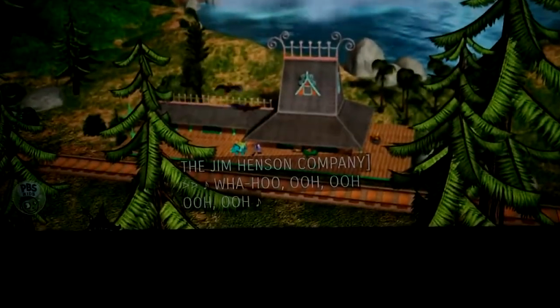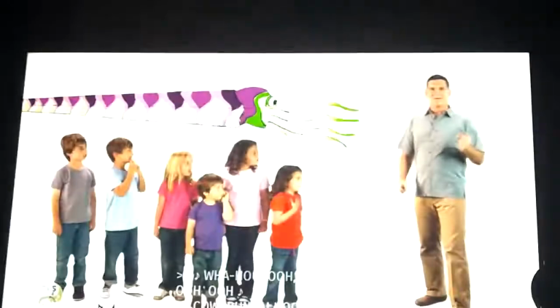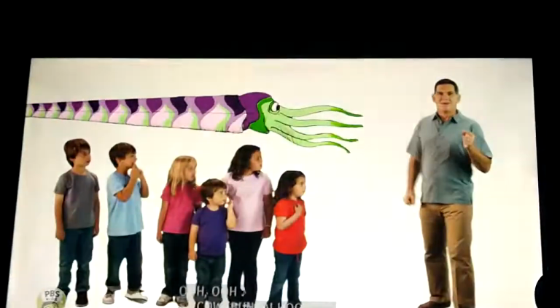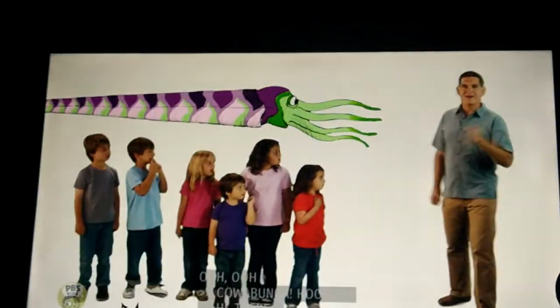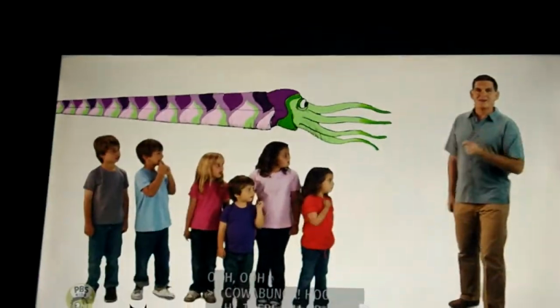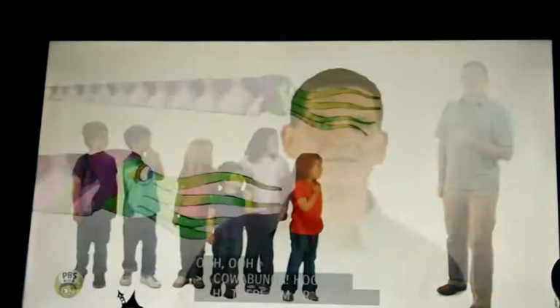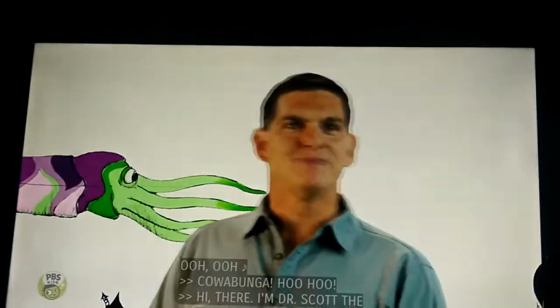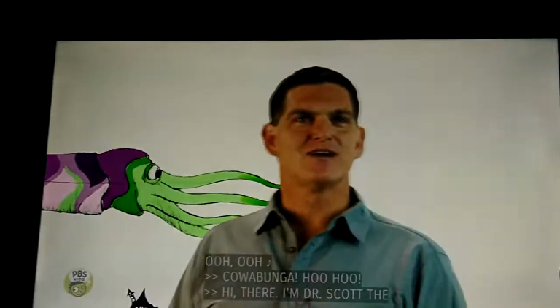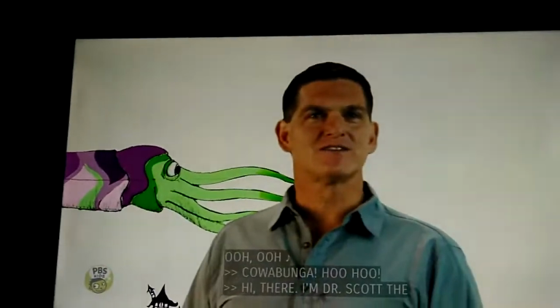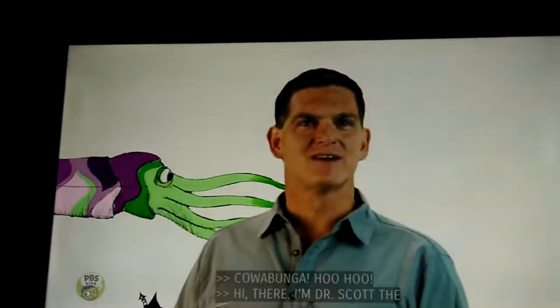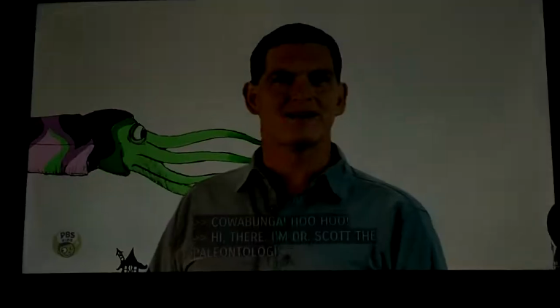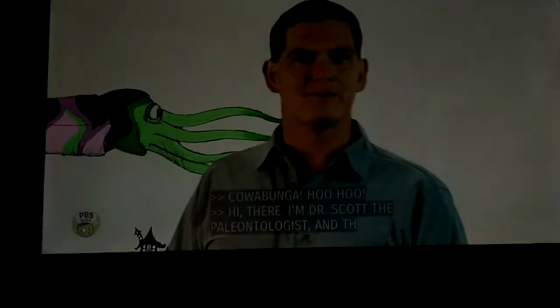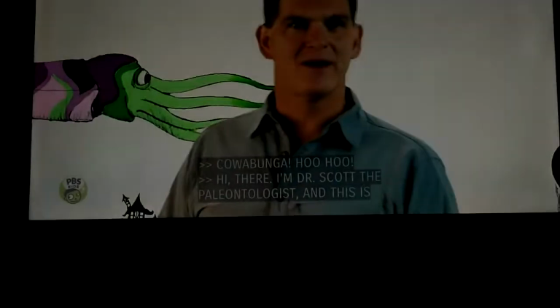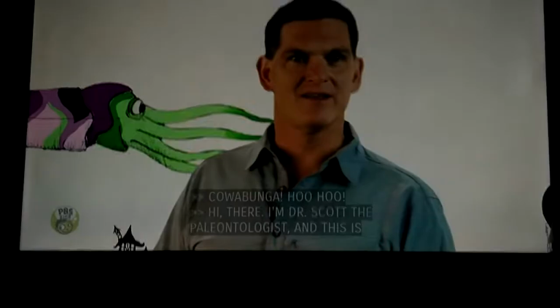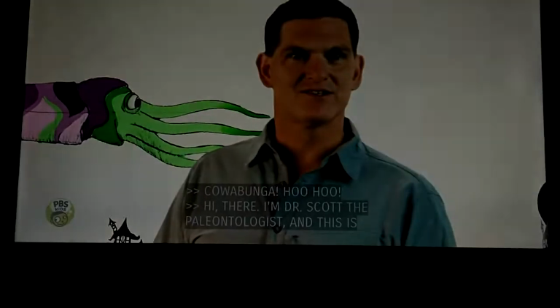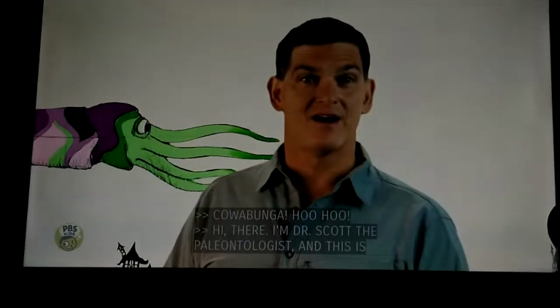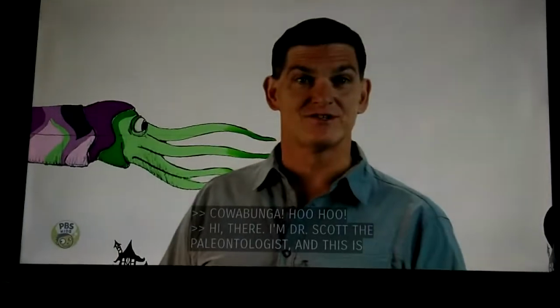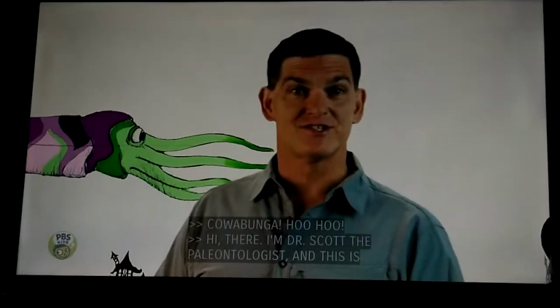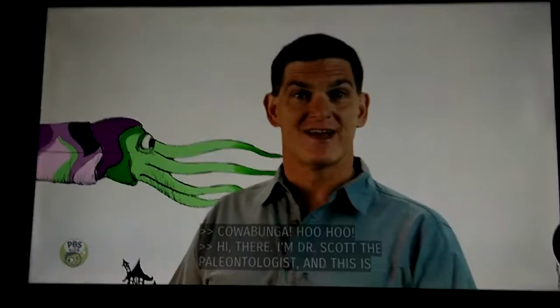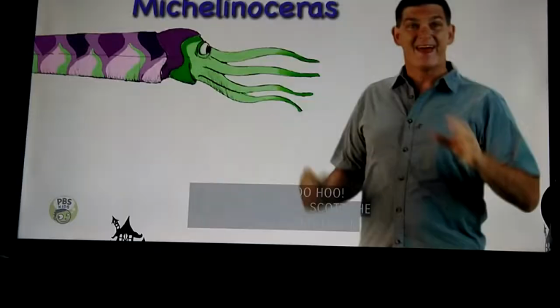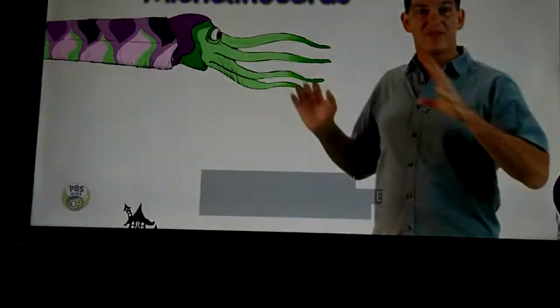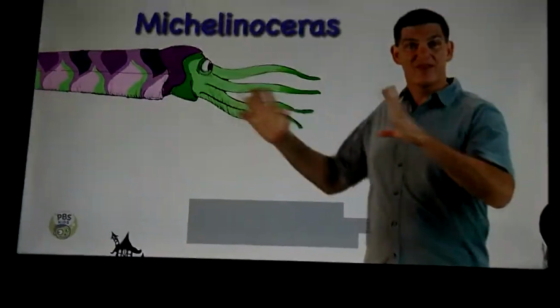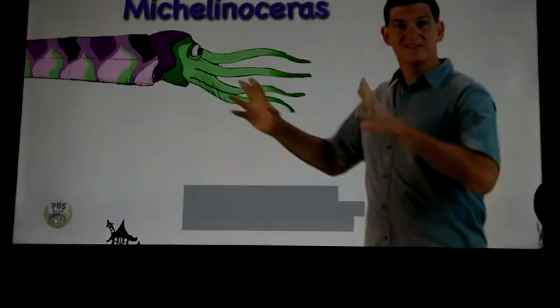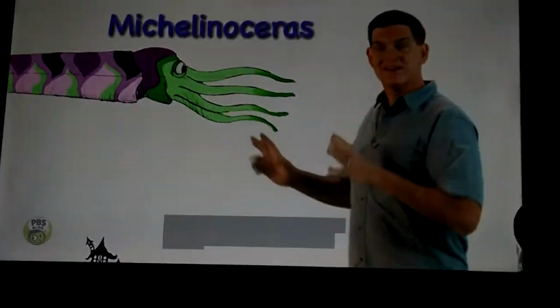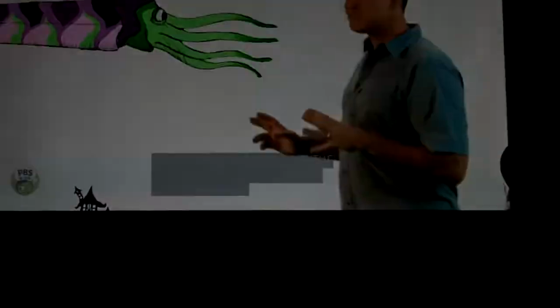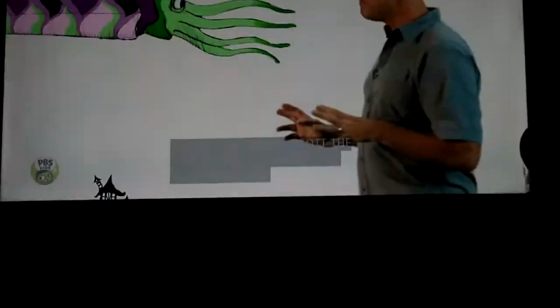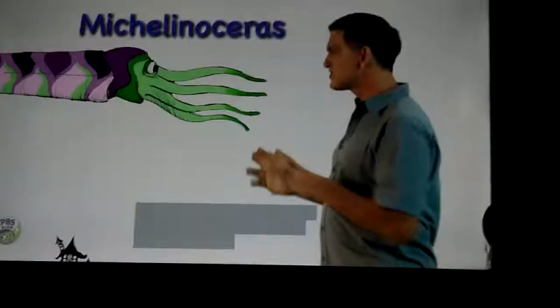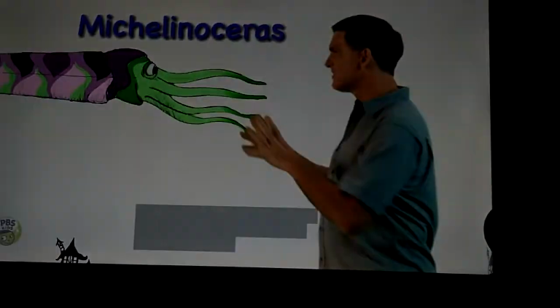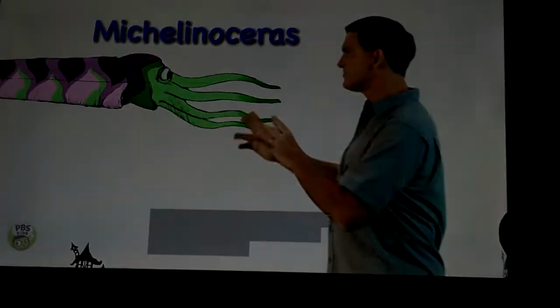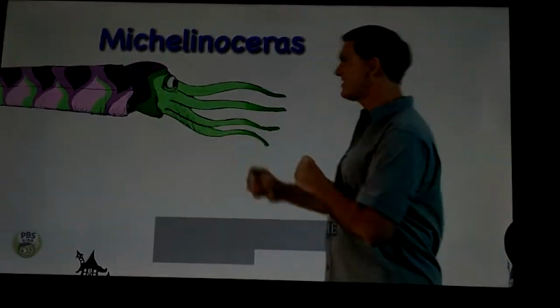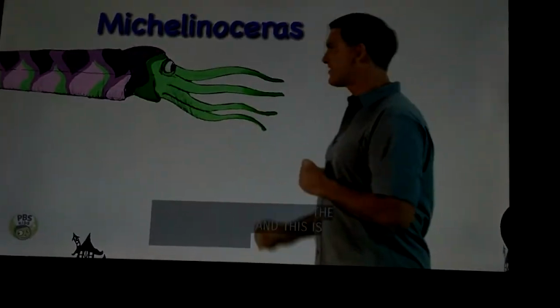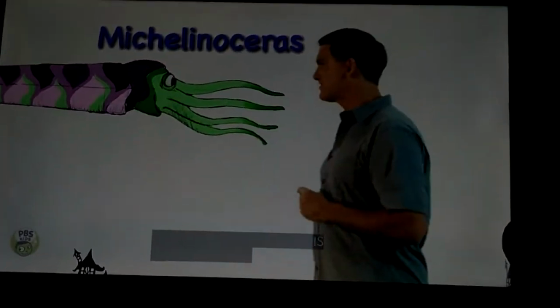Hi there, I'm Dr. Scott, a paleontologist, and this is Michelin Oseris.